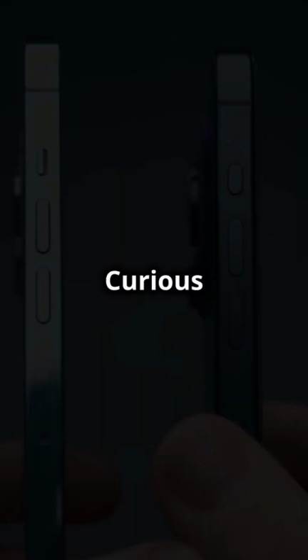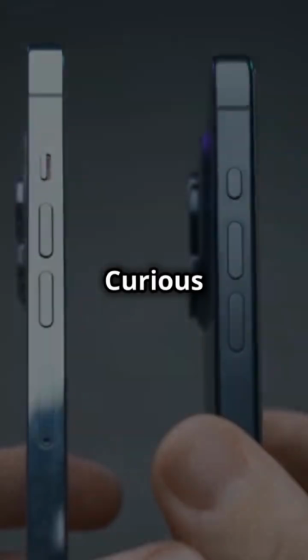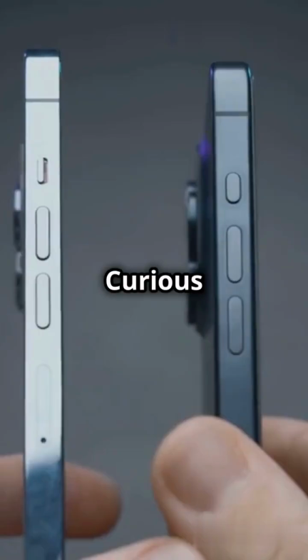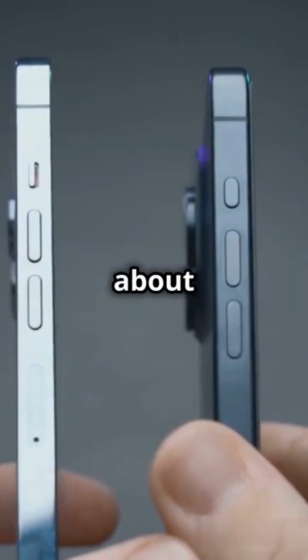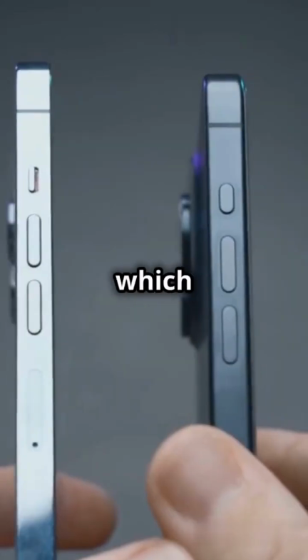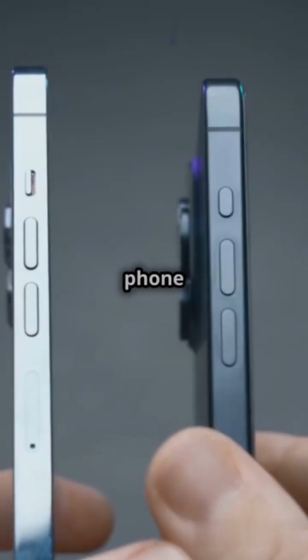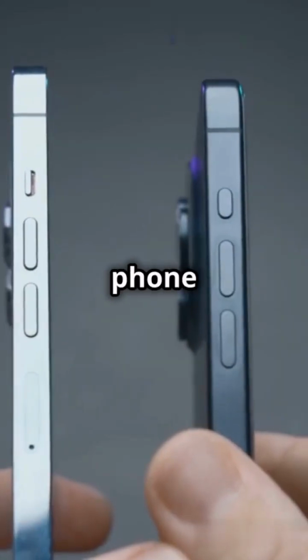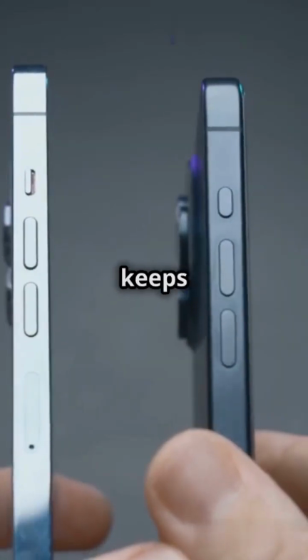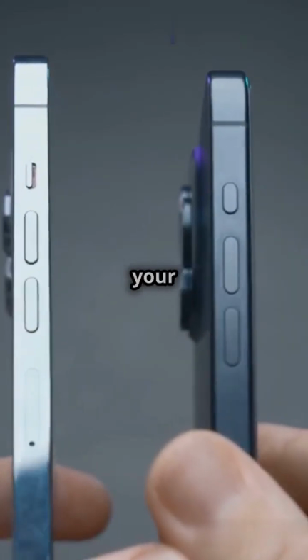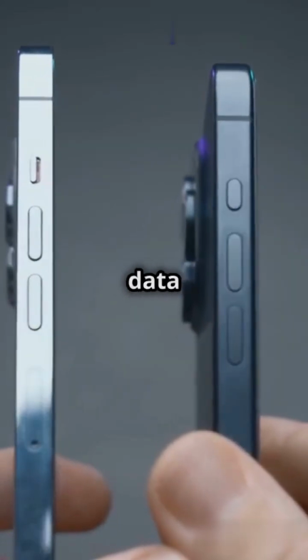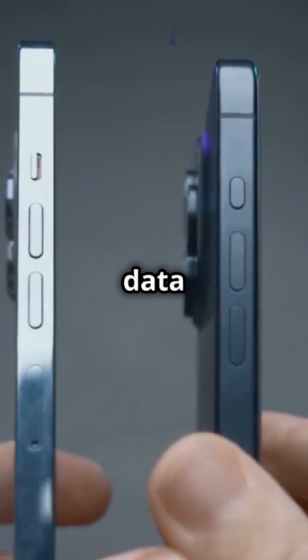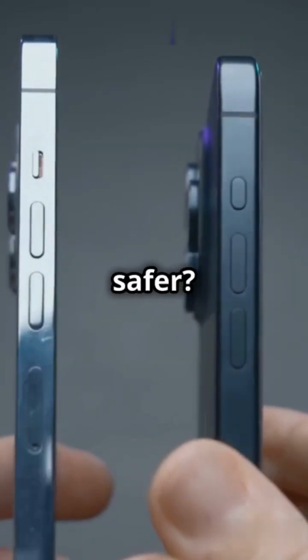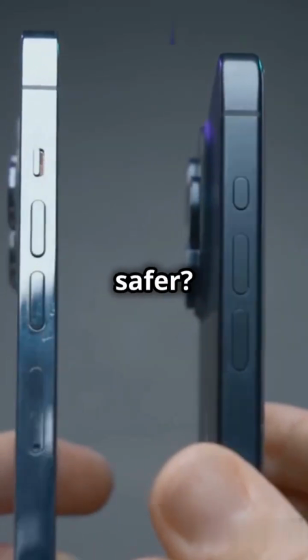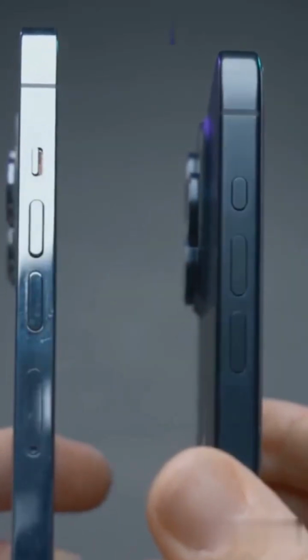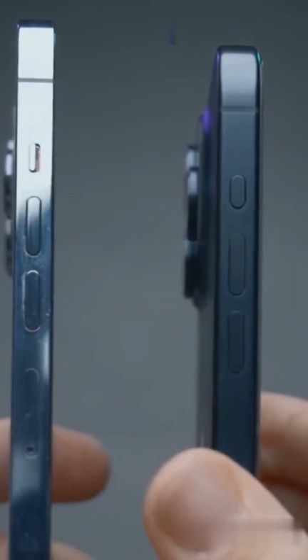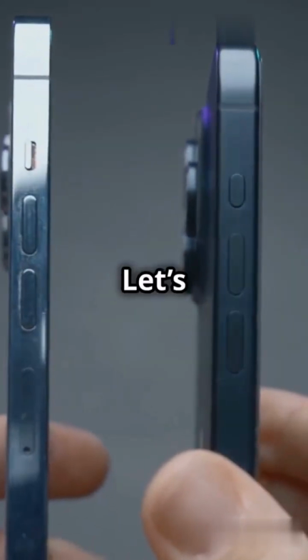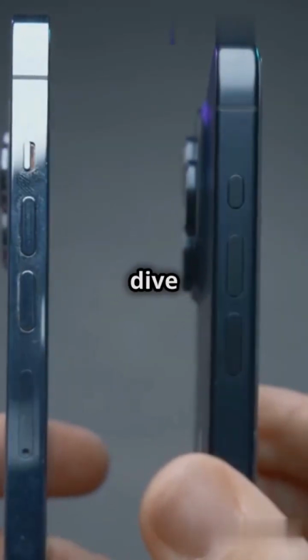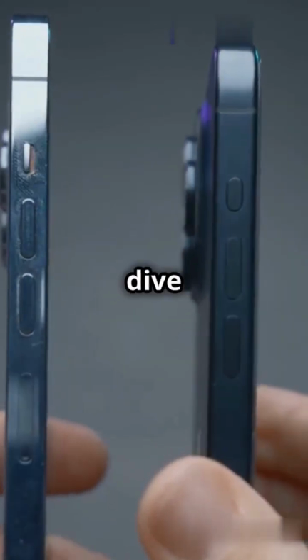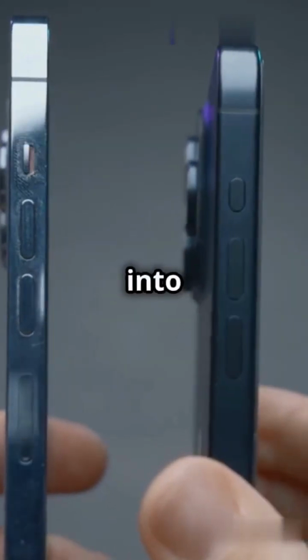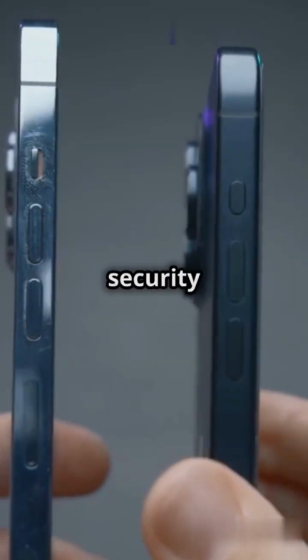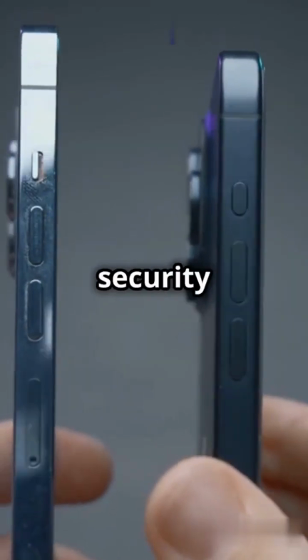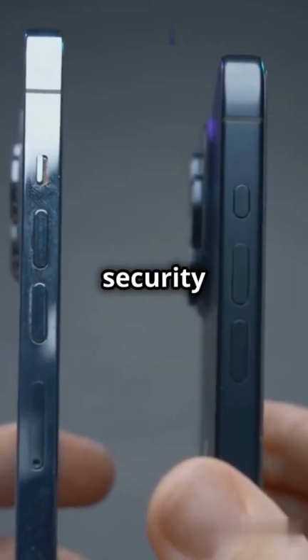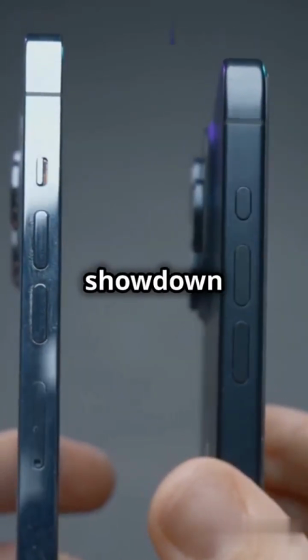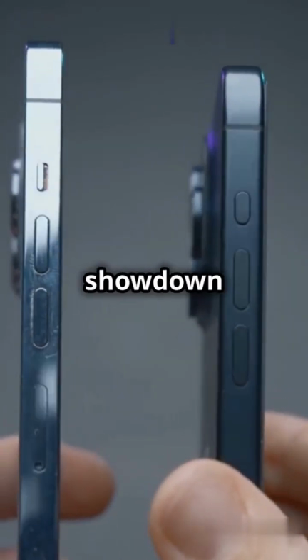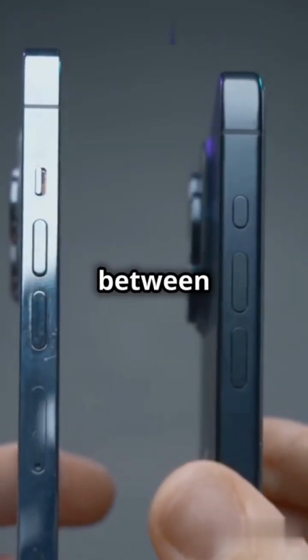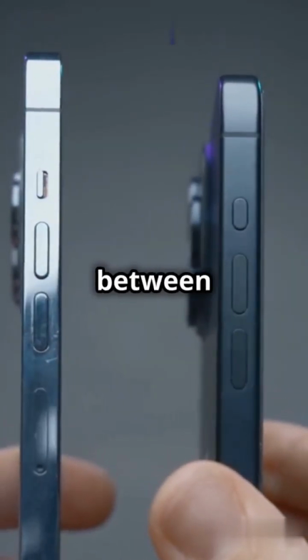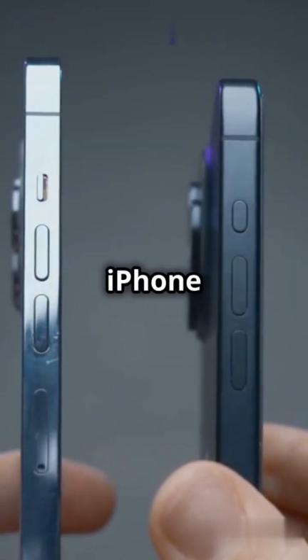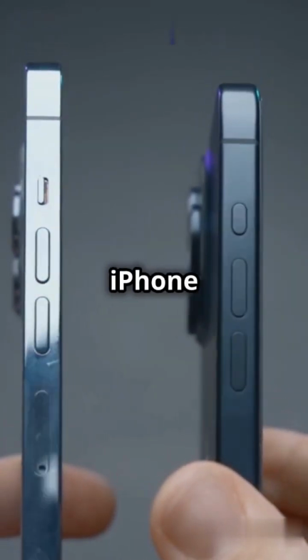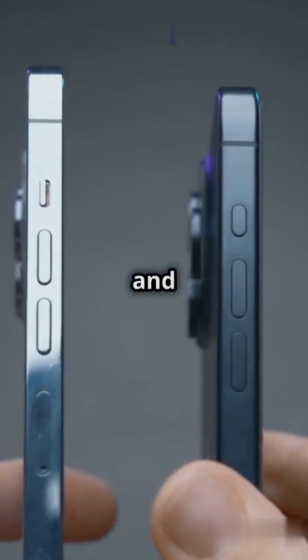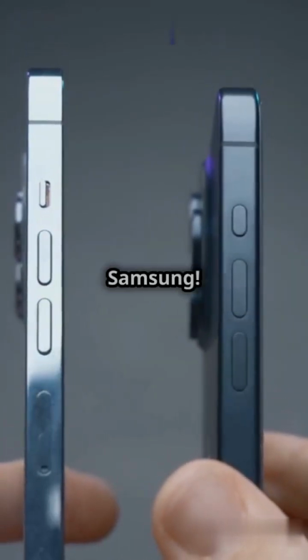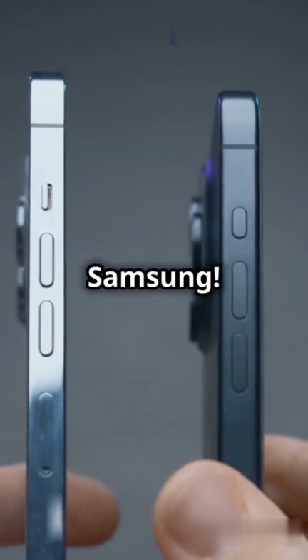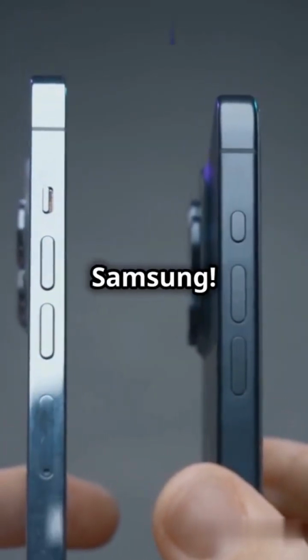Curious about which phone keeps your data safer? Let's dive into the security showdown between iPhone and Samsung.